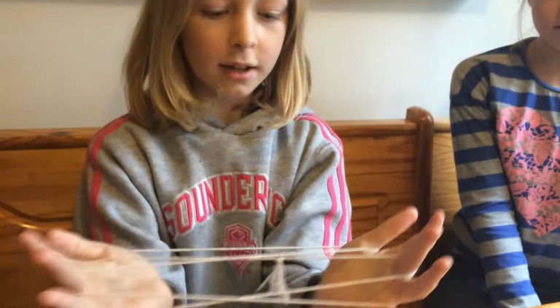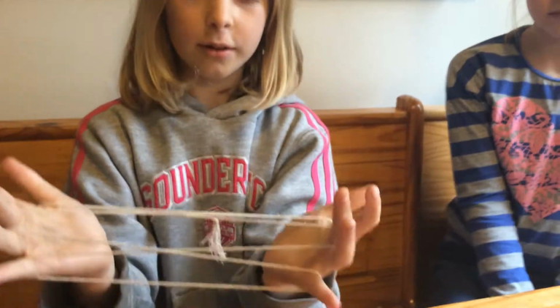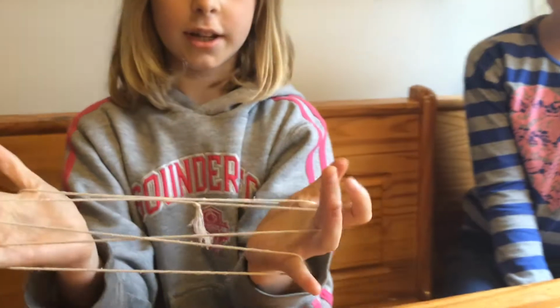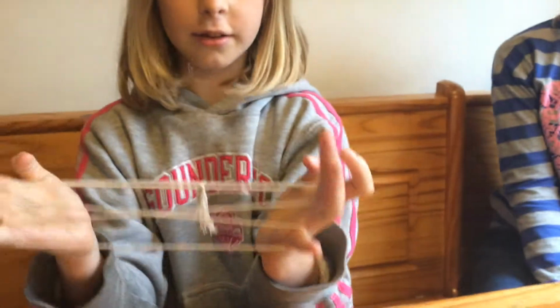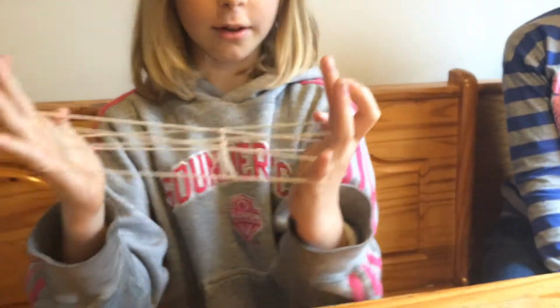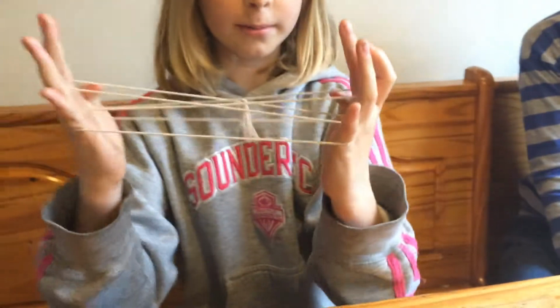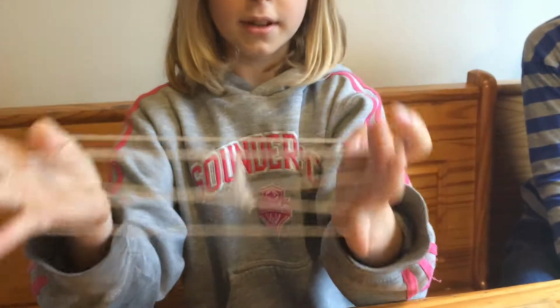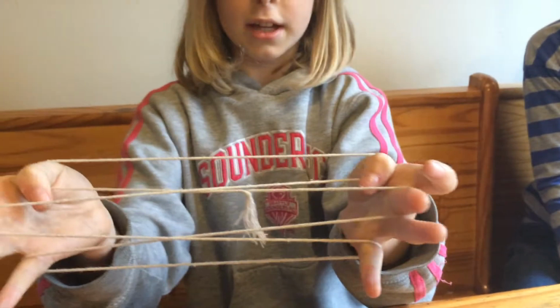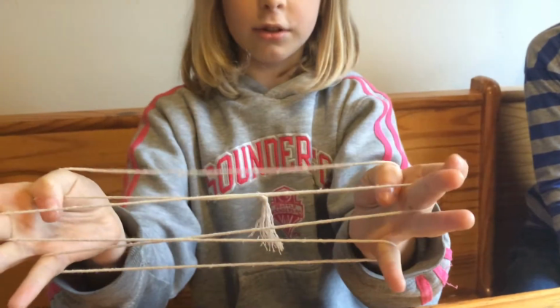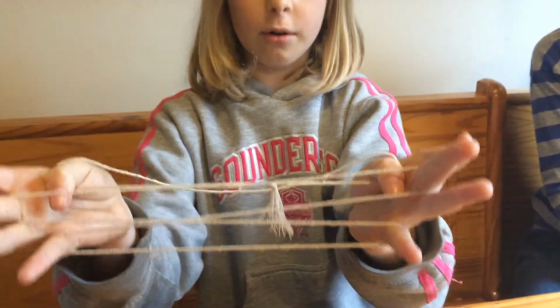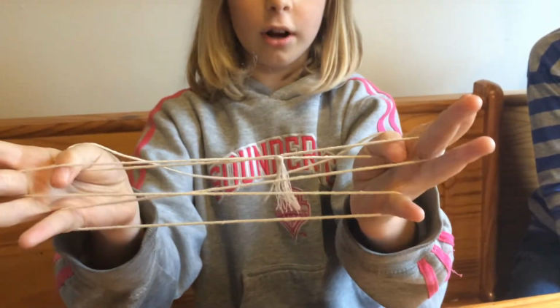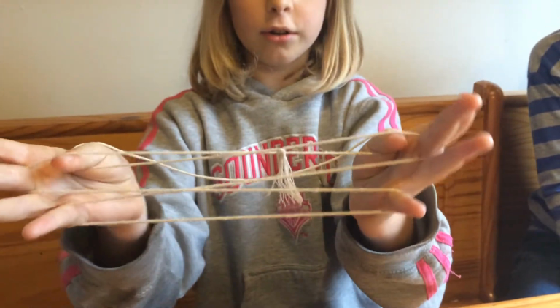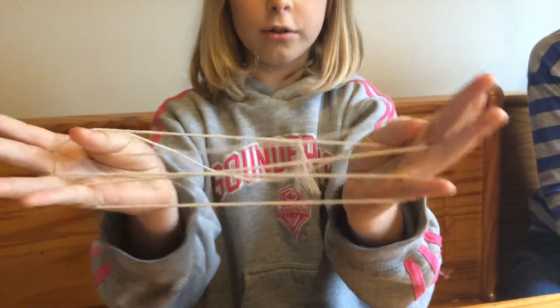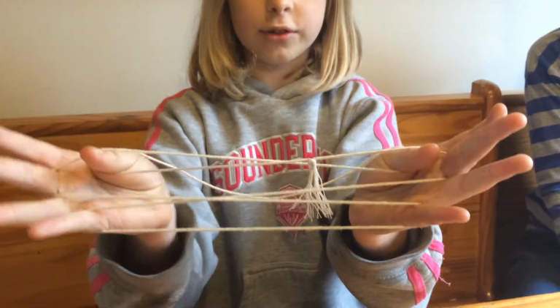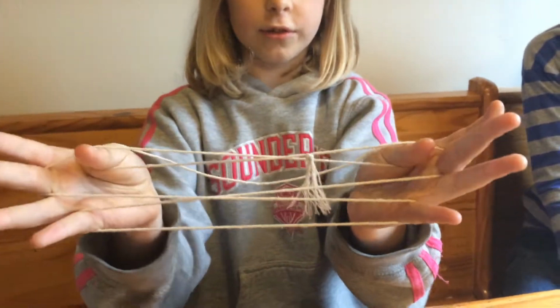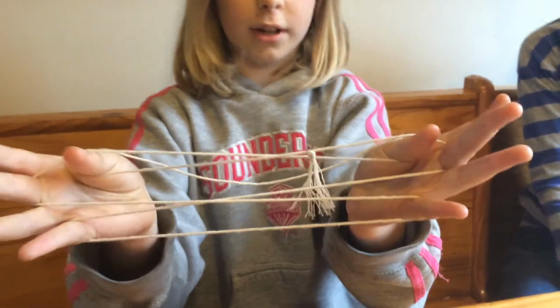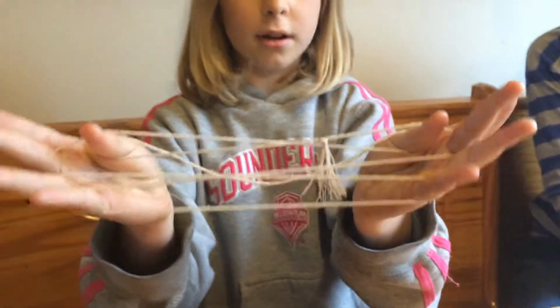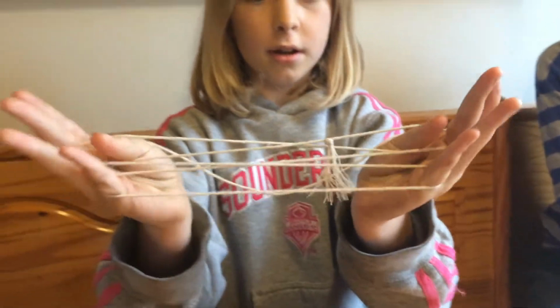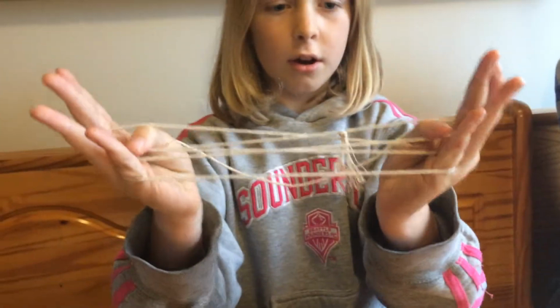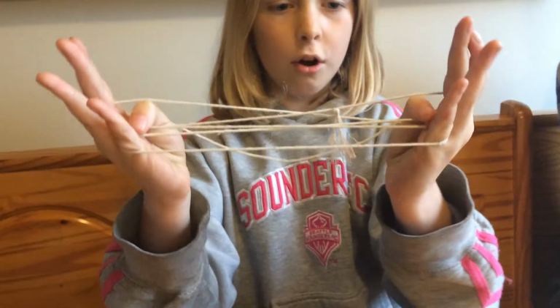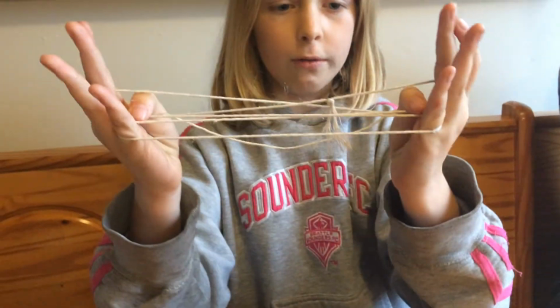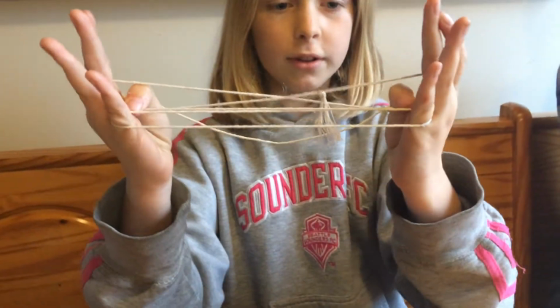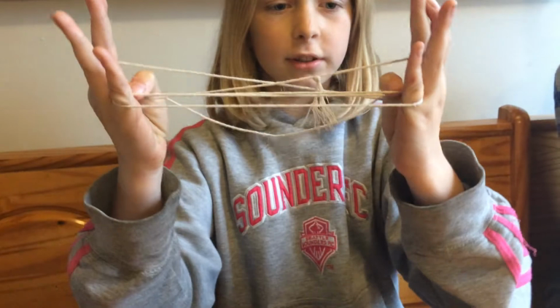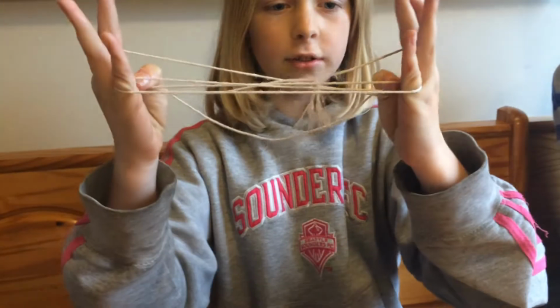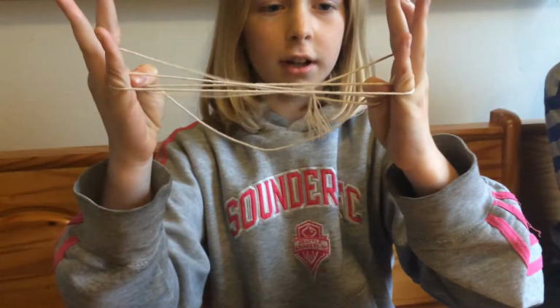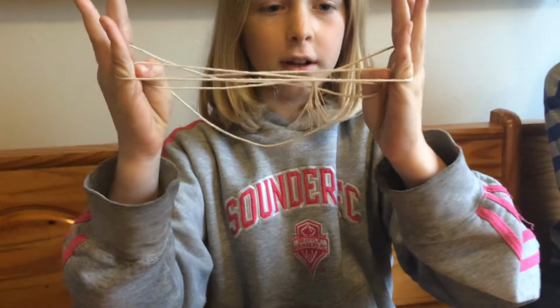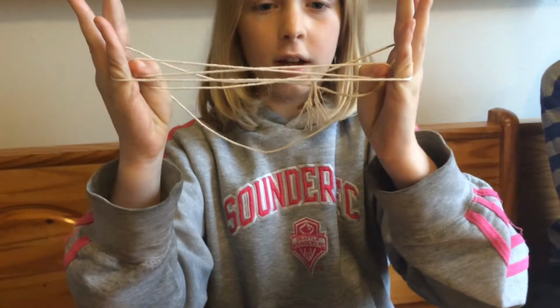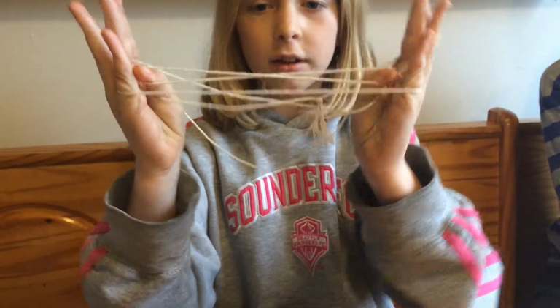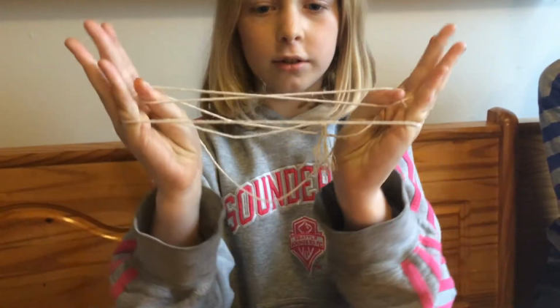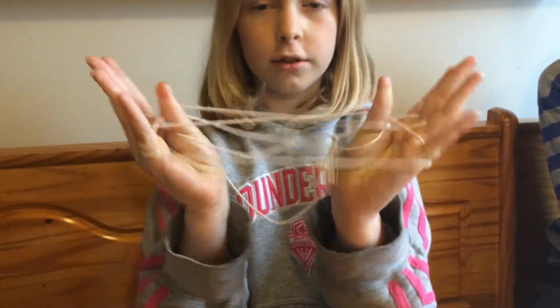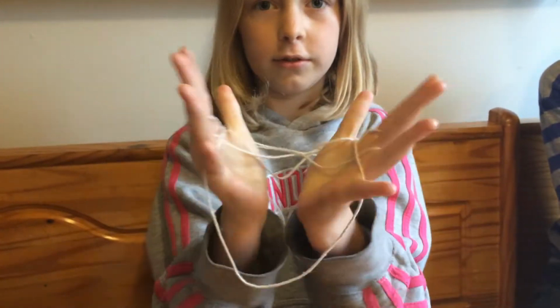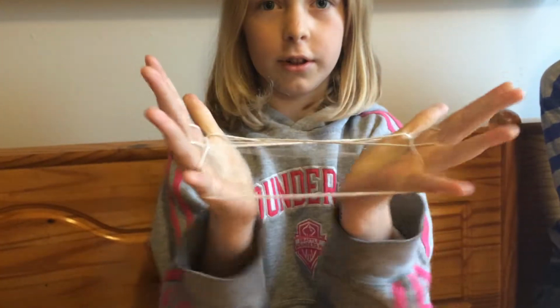Now you take your thumbs and you go under this string, over this string, and under this string.